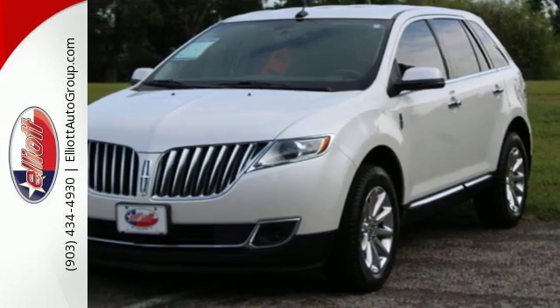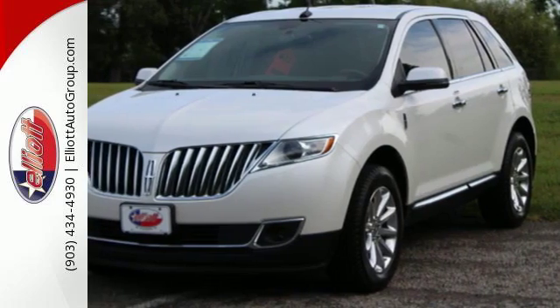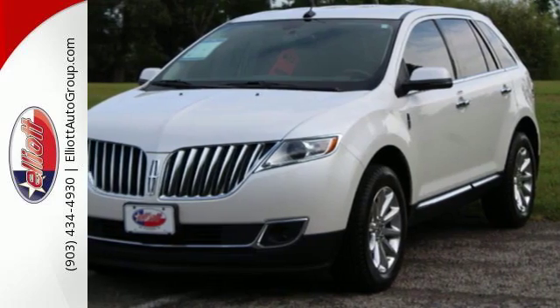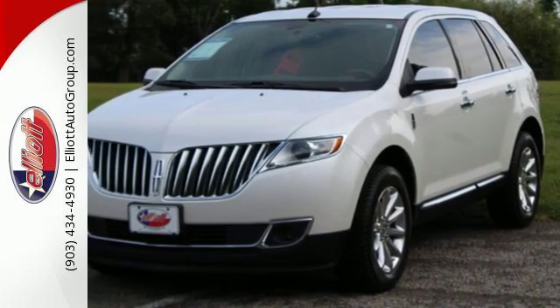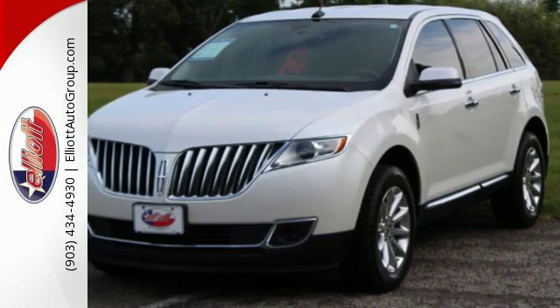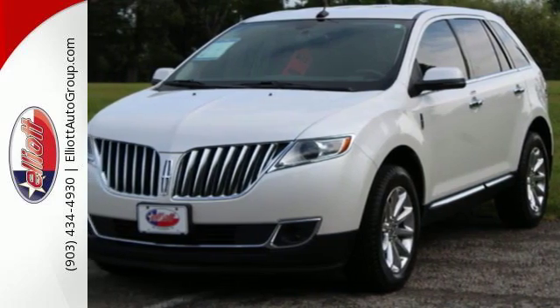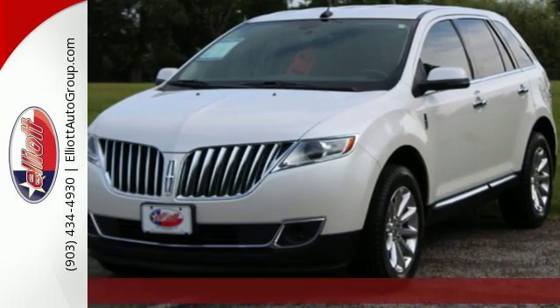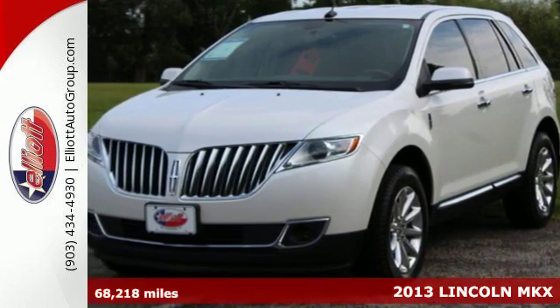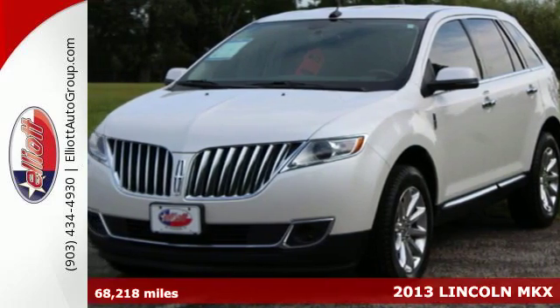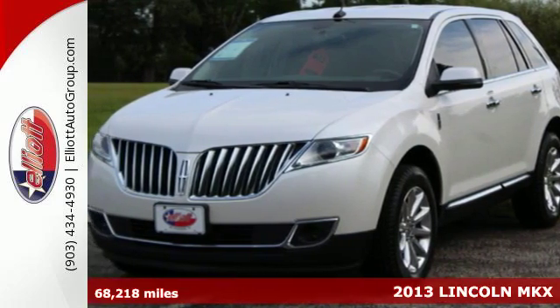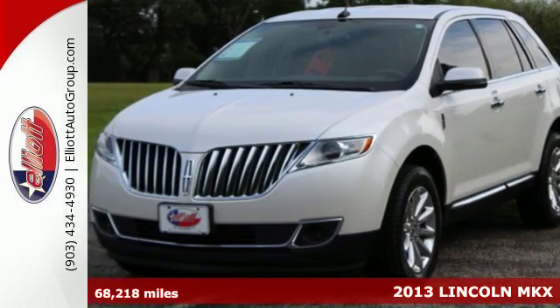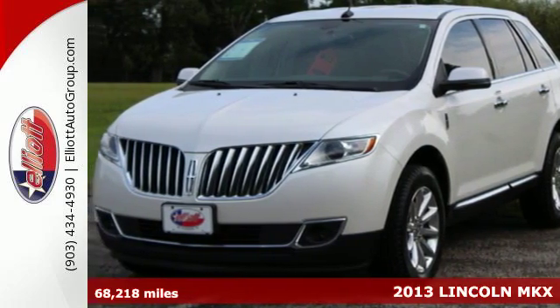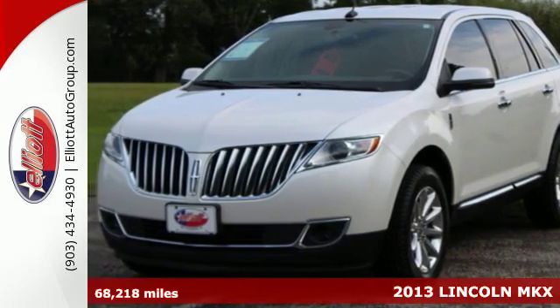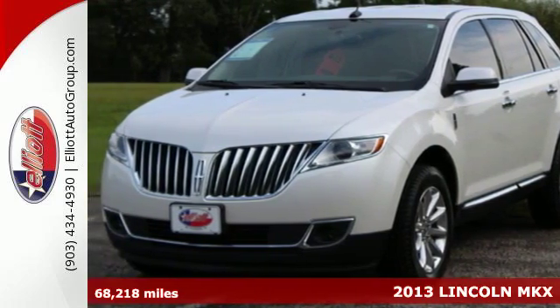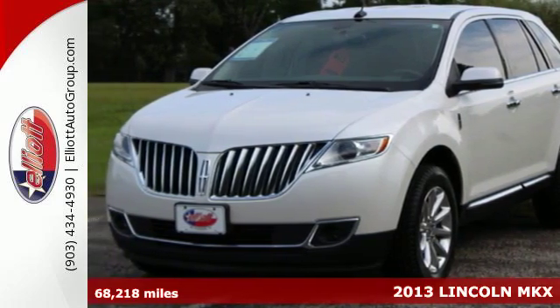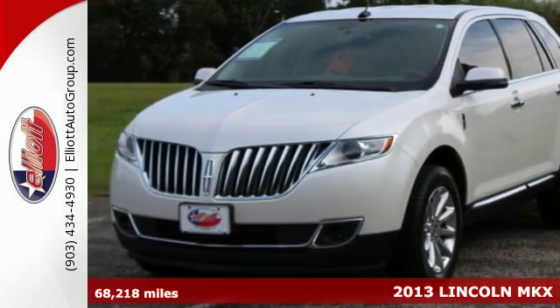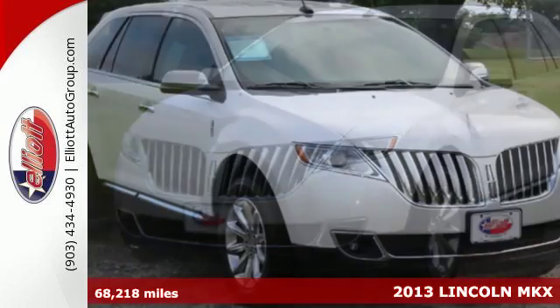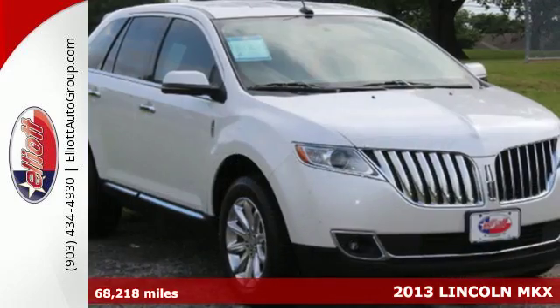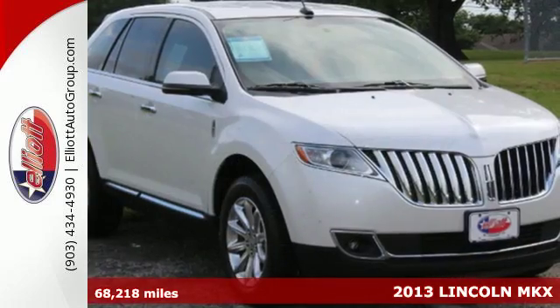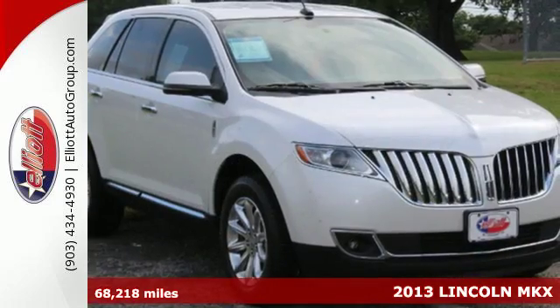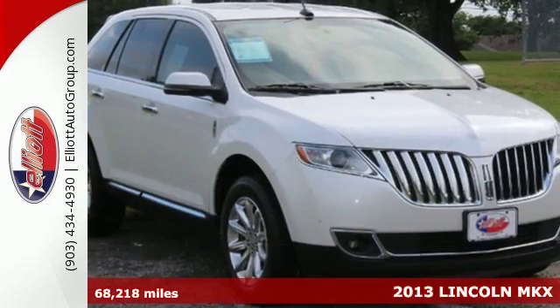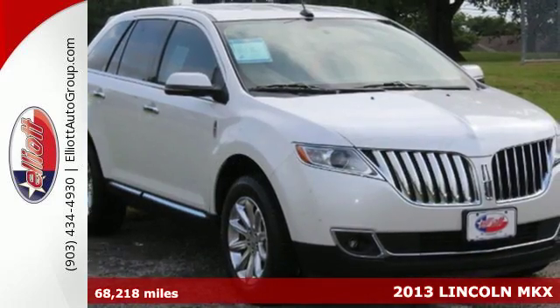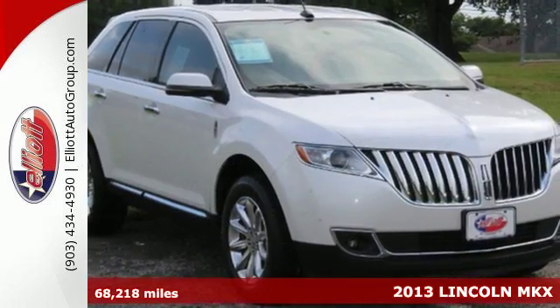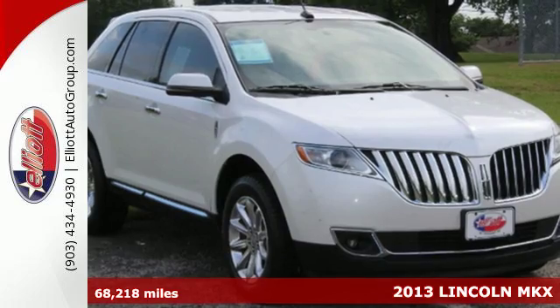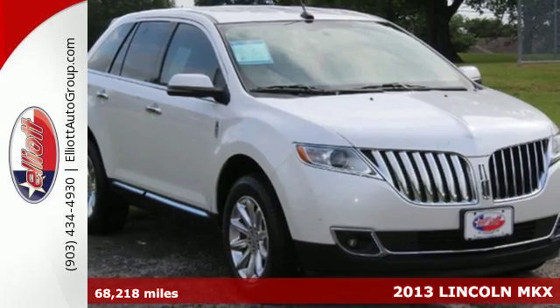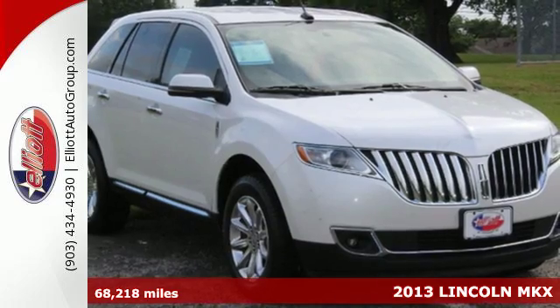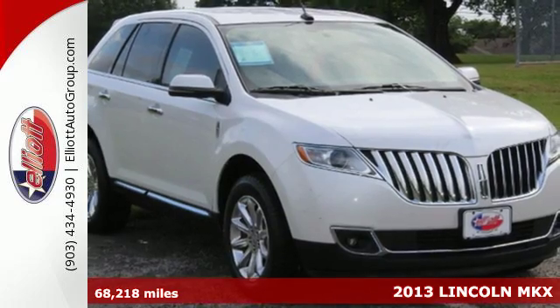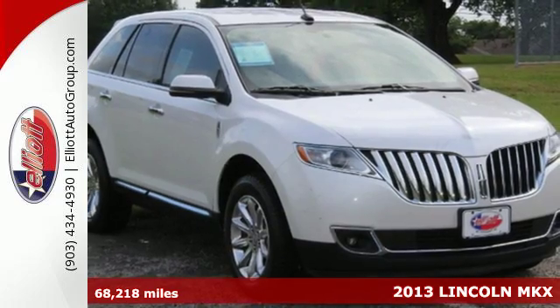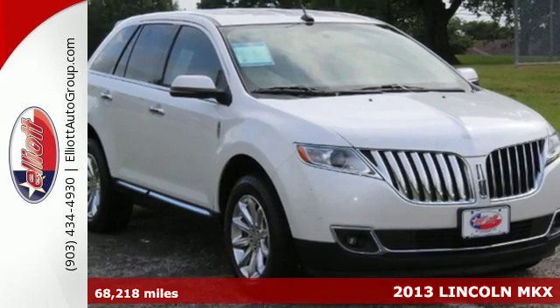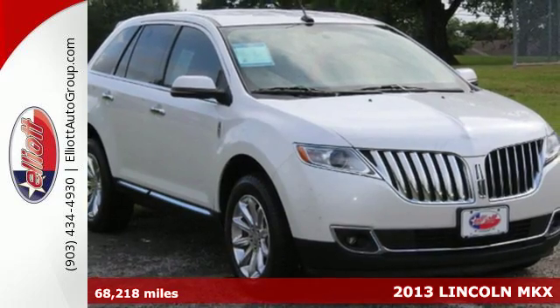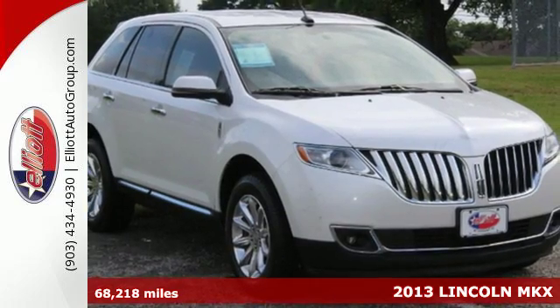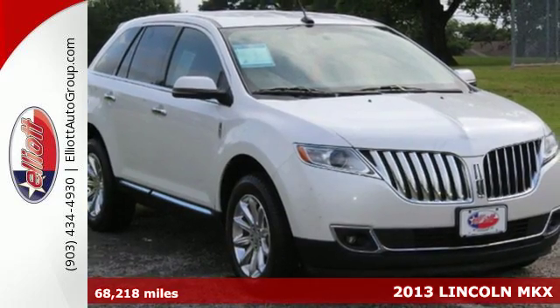Here's a 2013 Lincoln MKX. You can embrace new possibilities in comfort and luxury.